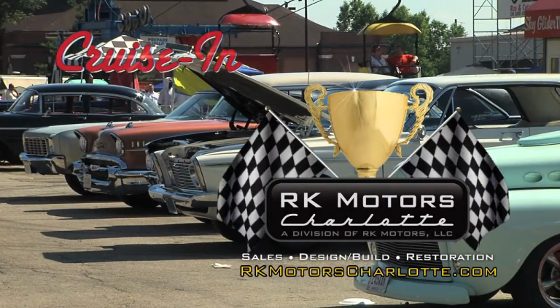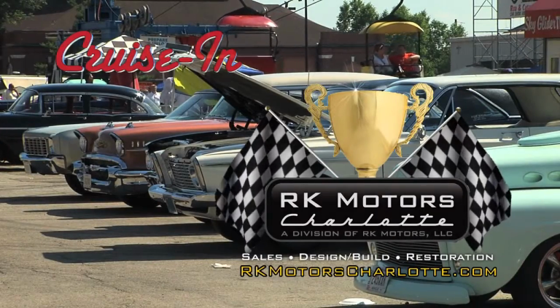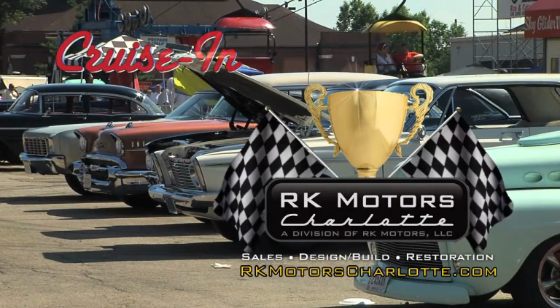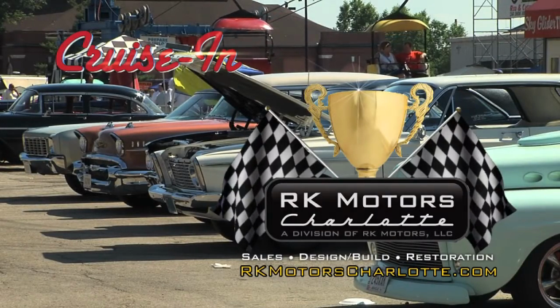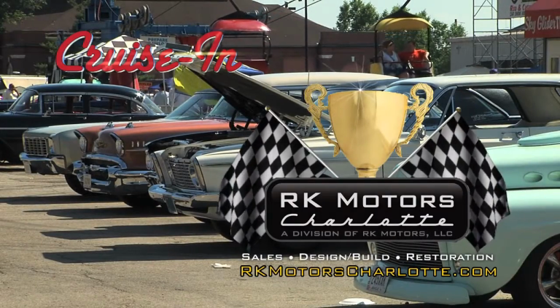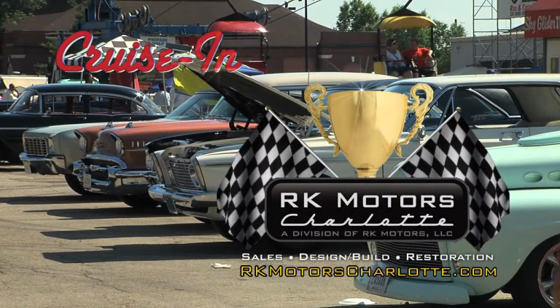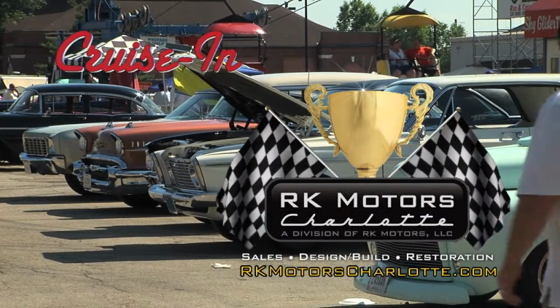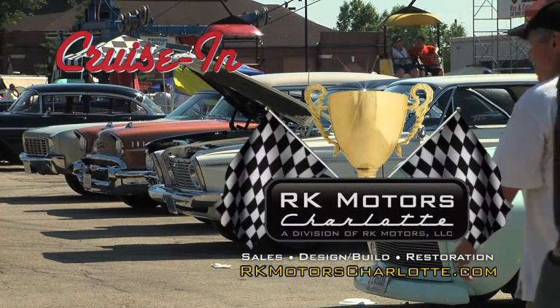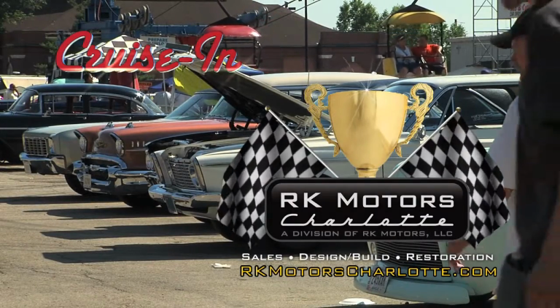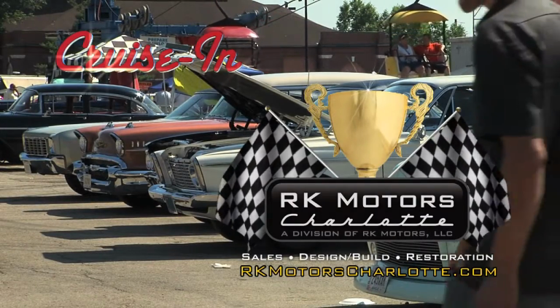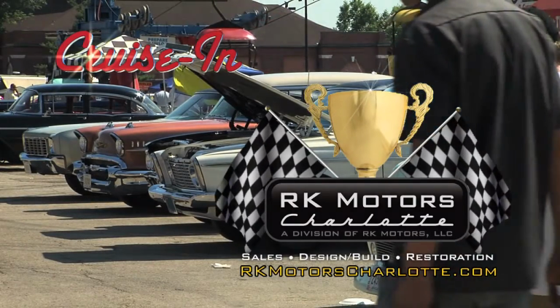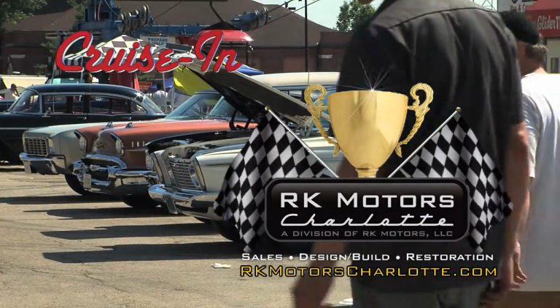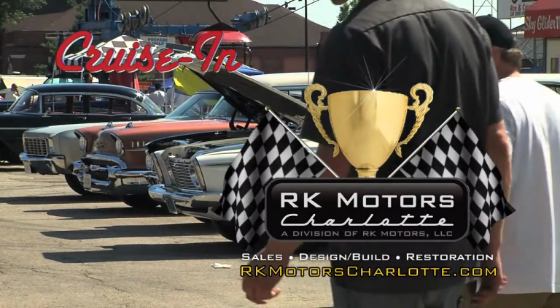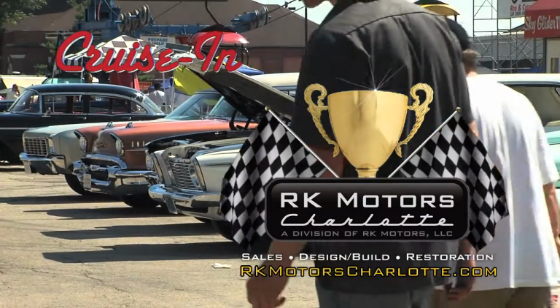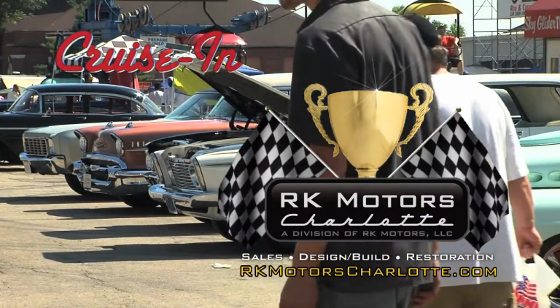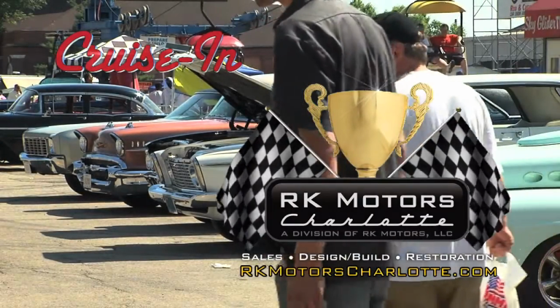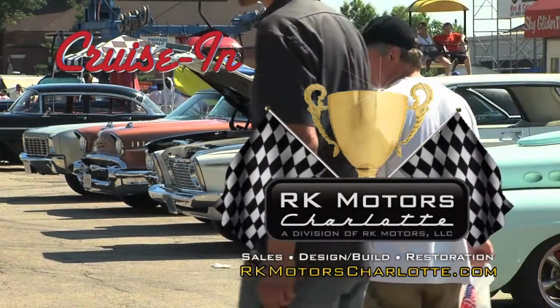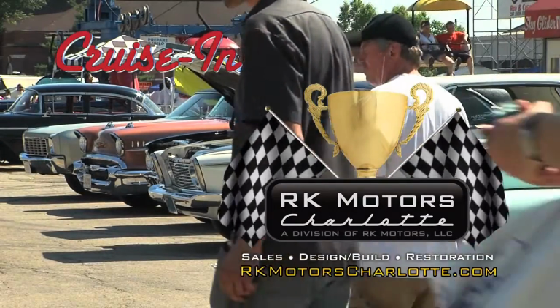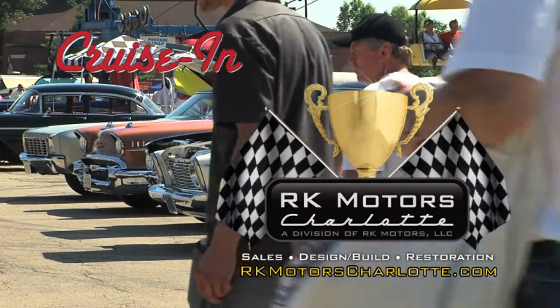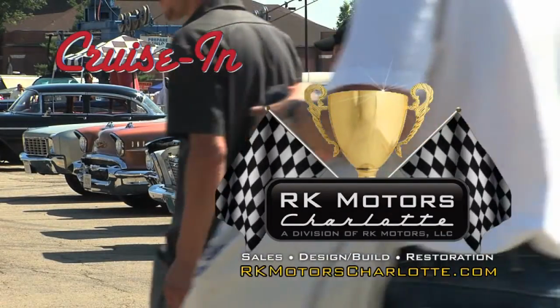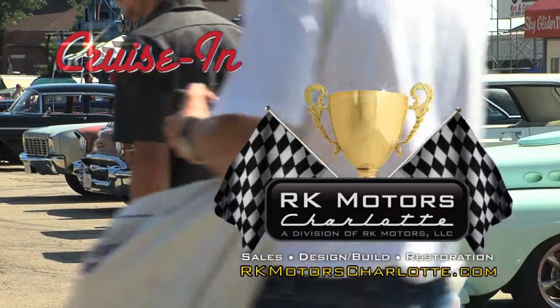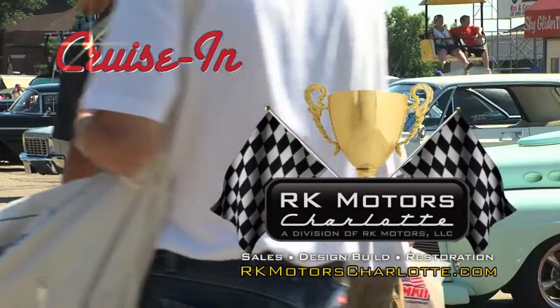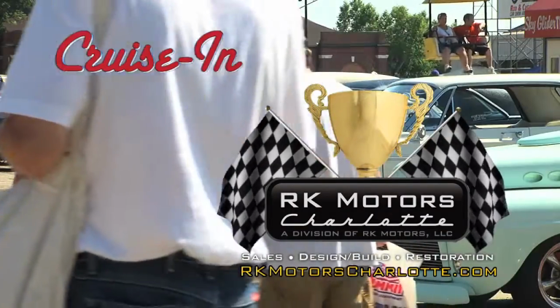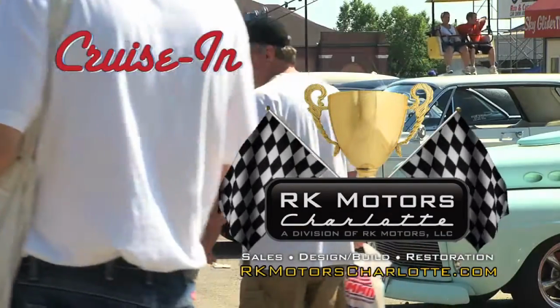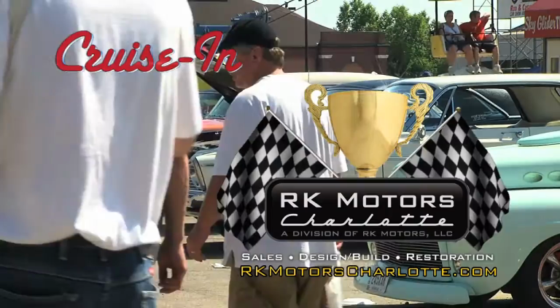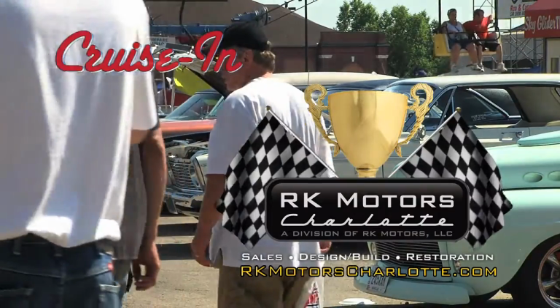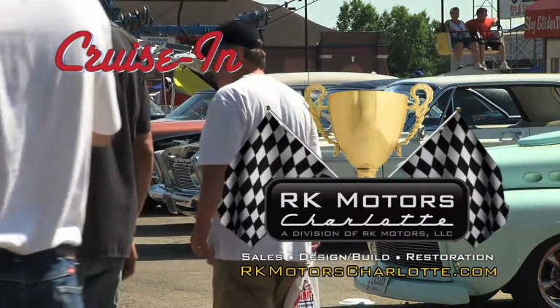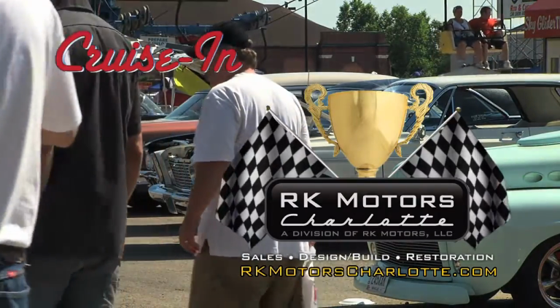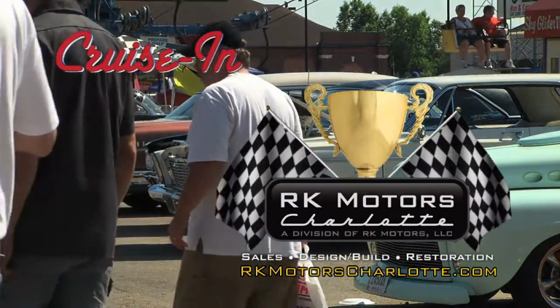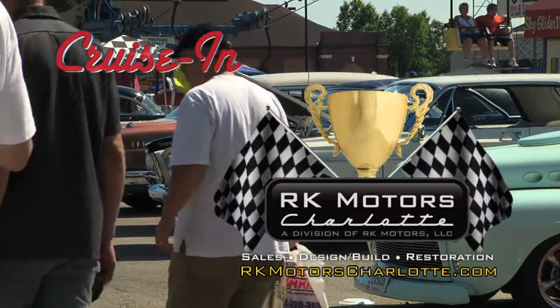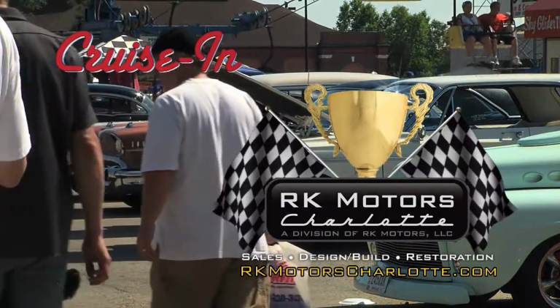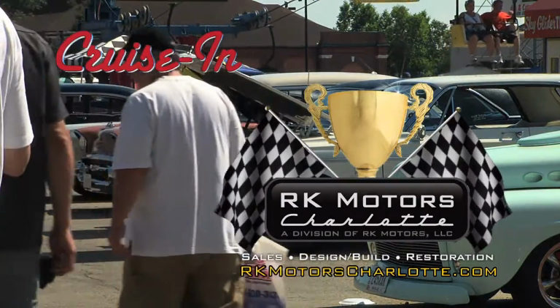Now back to the Good Guys Nationals in Columbus on Cruise In, presented by RK Motors Charlotte.